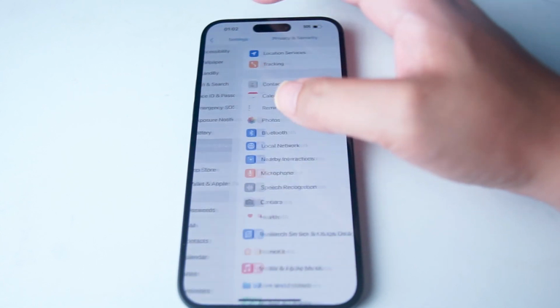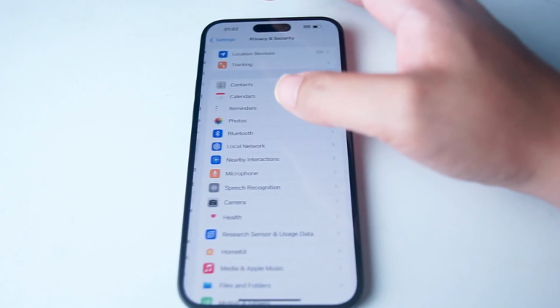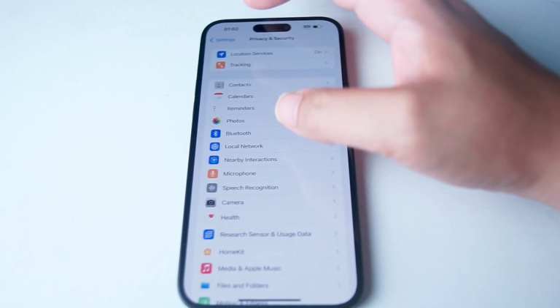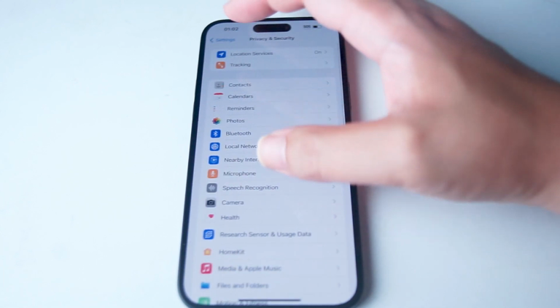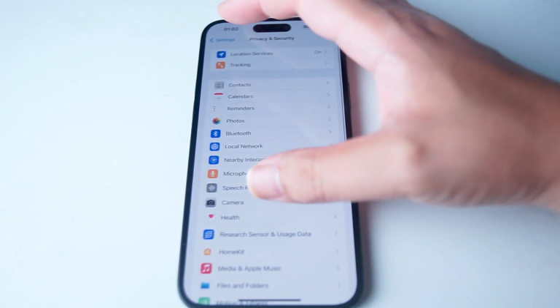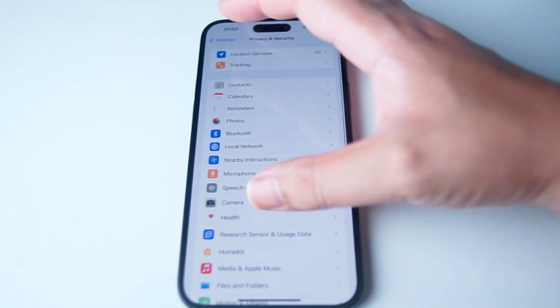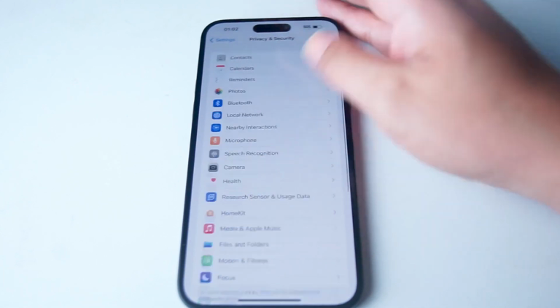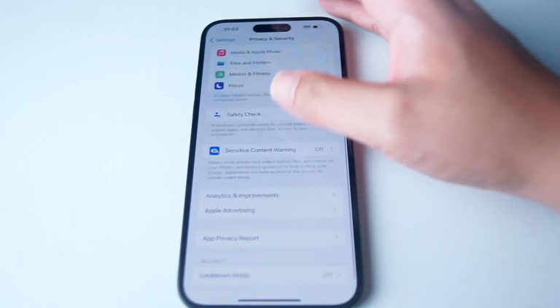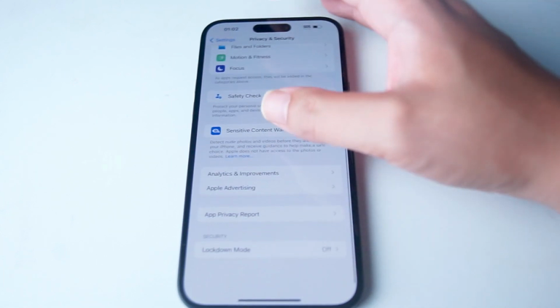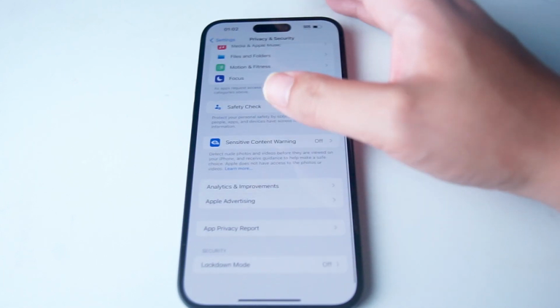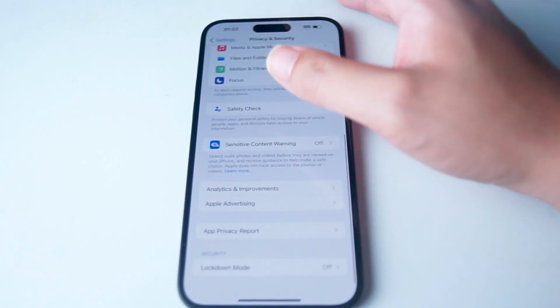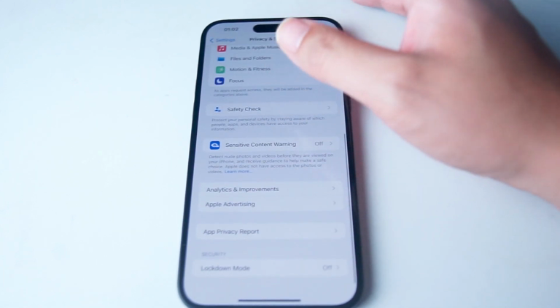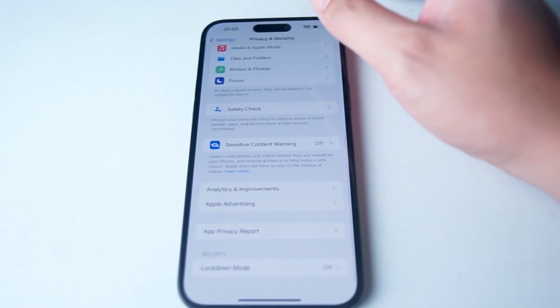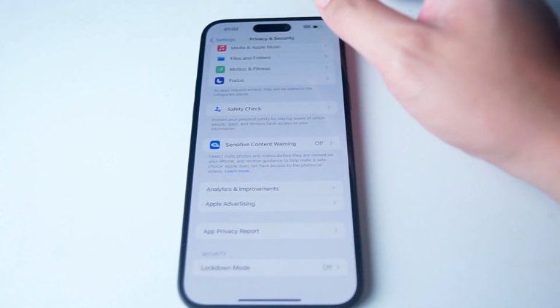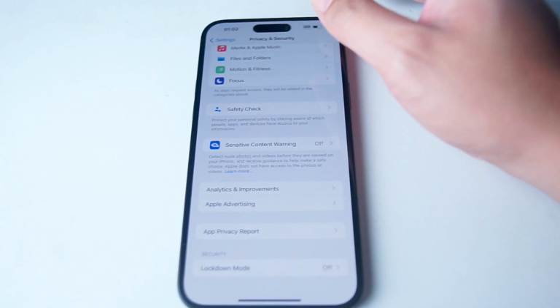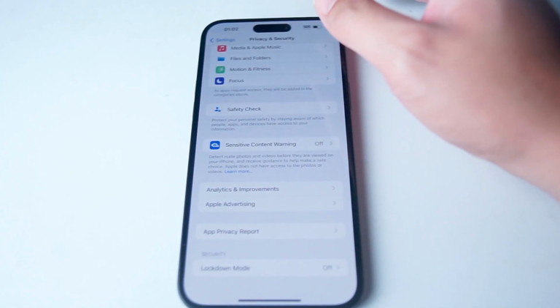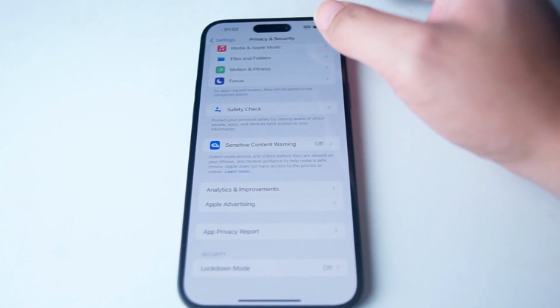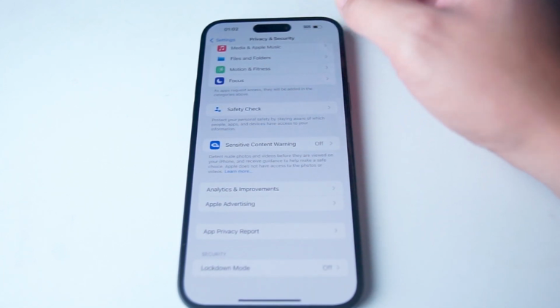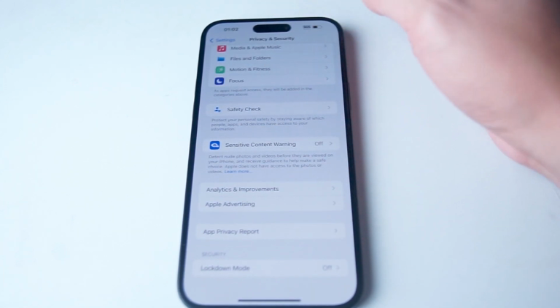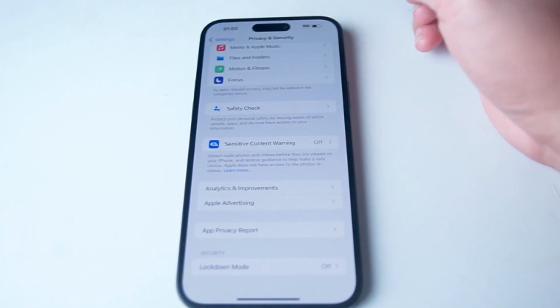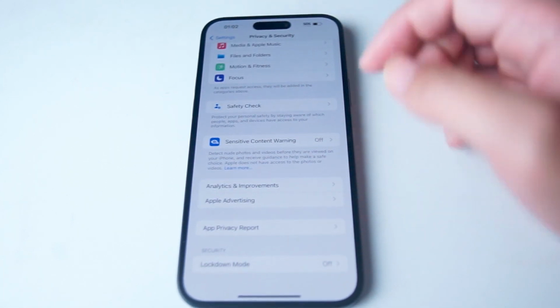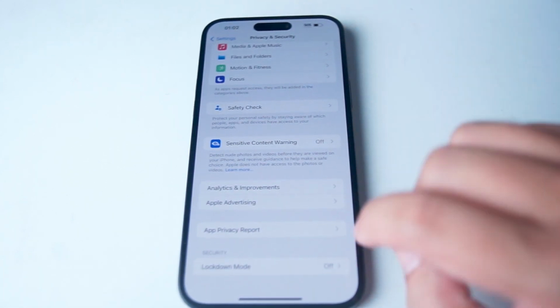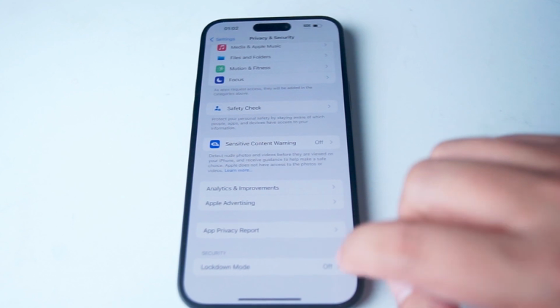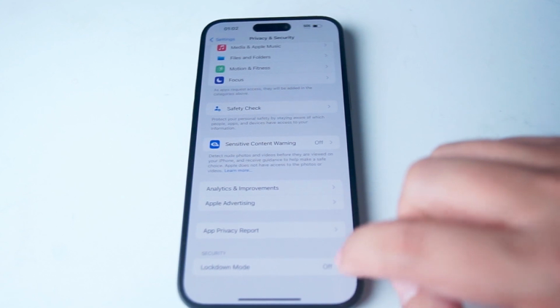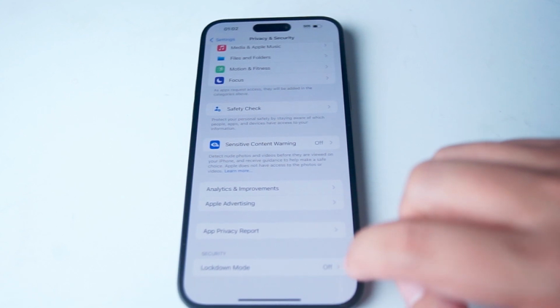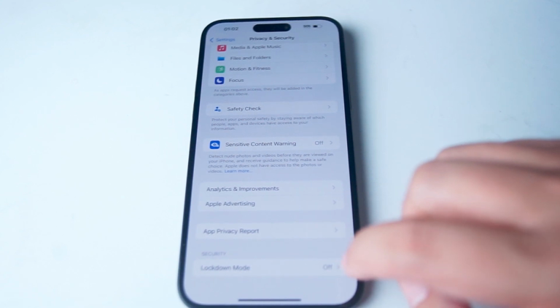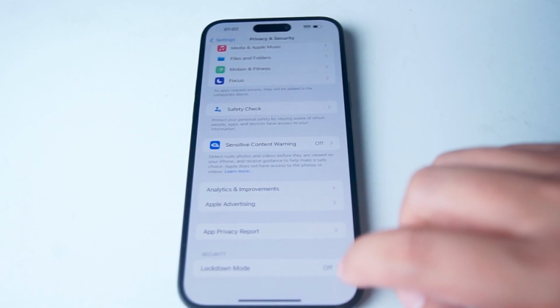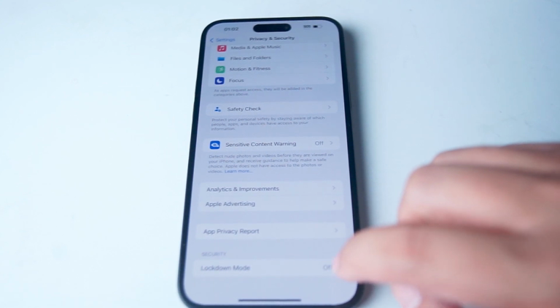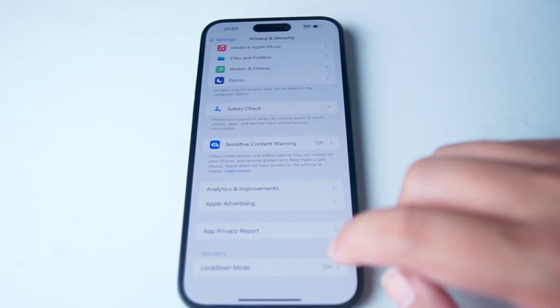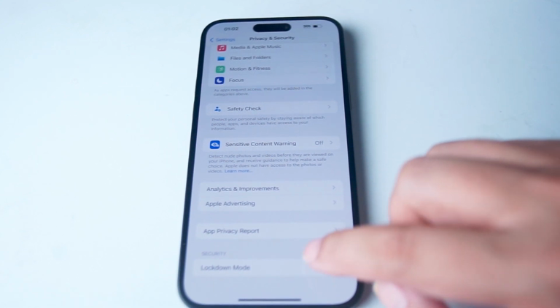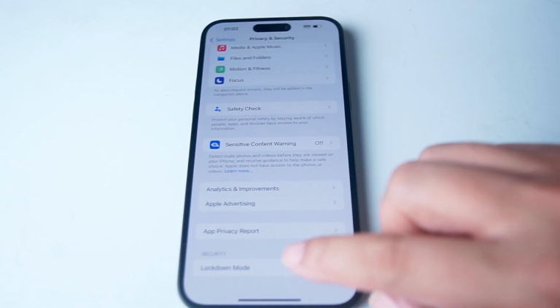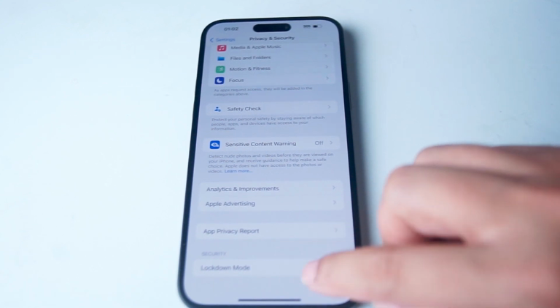You want to hit Privacy and Security and scroll all the way down to look for Lockdown Mode at the bottom of the screen.